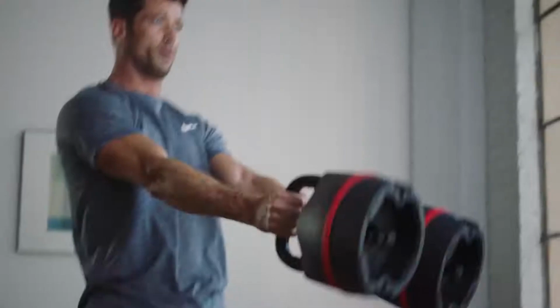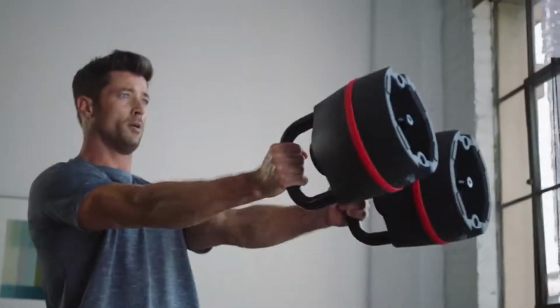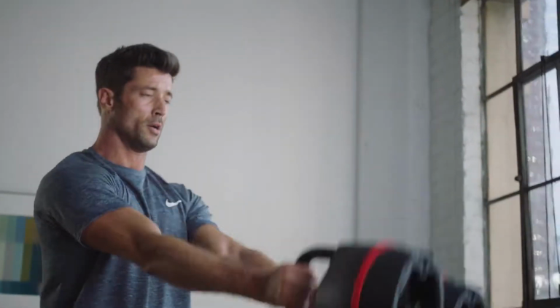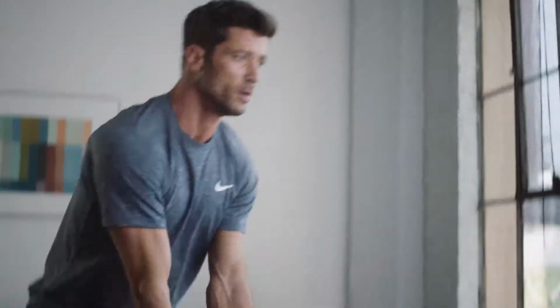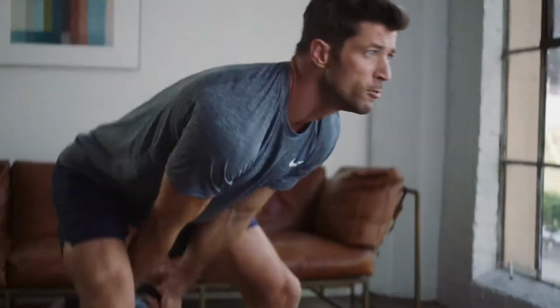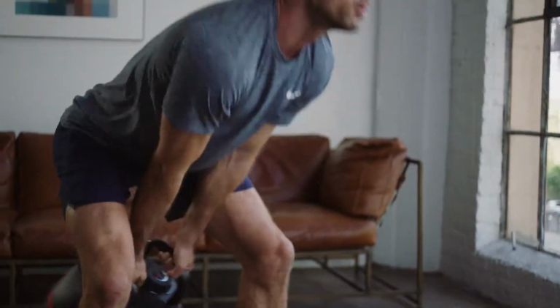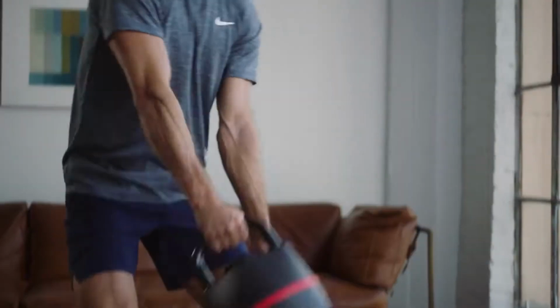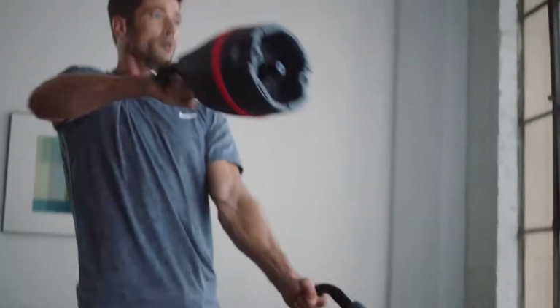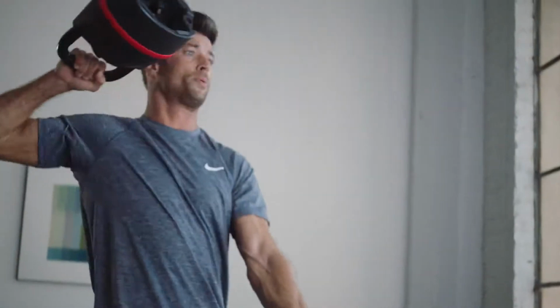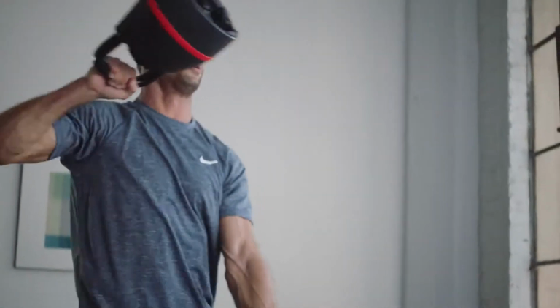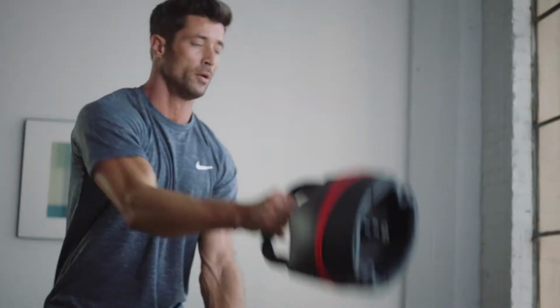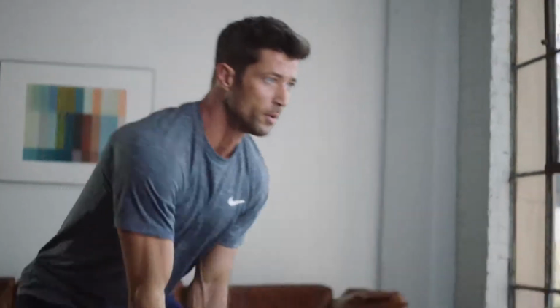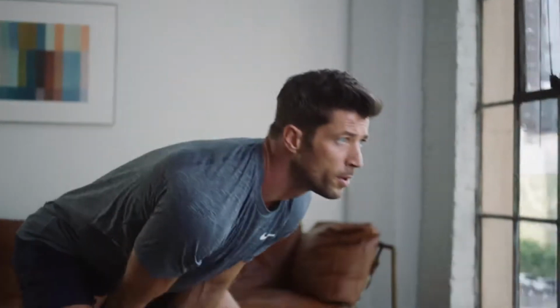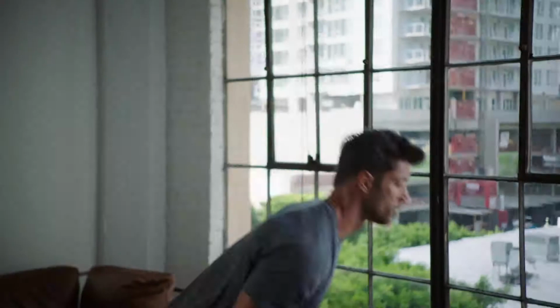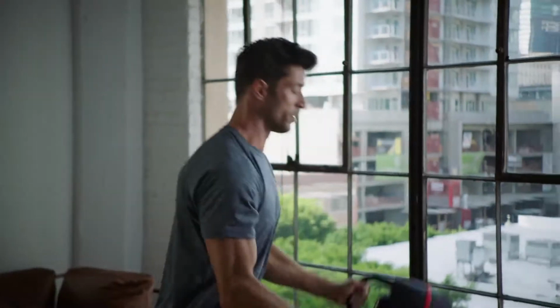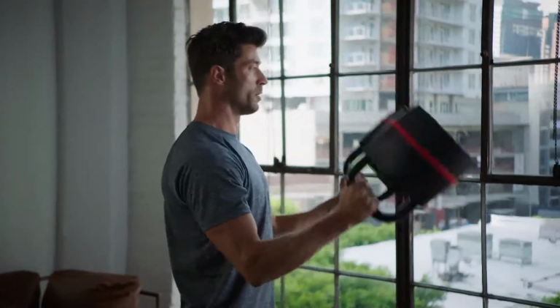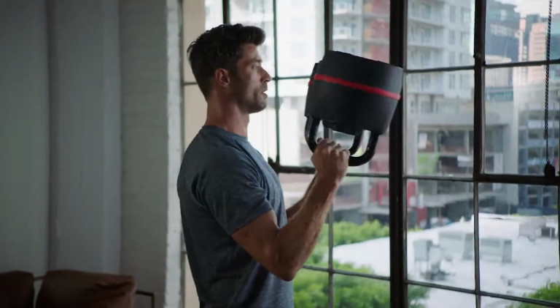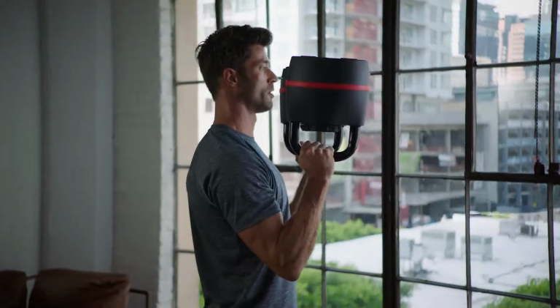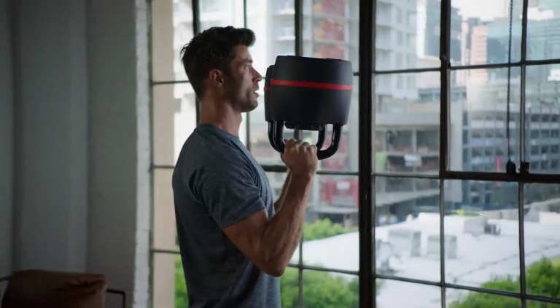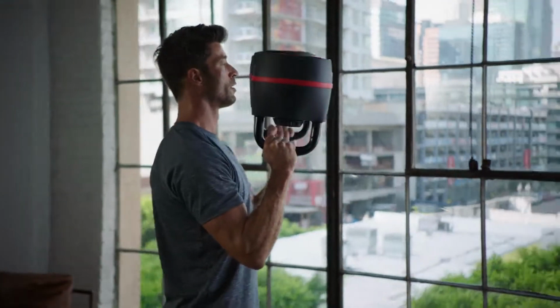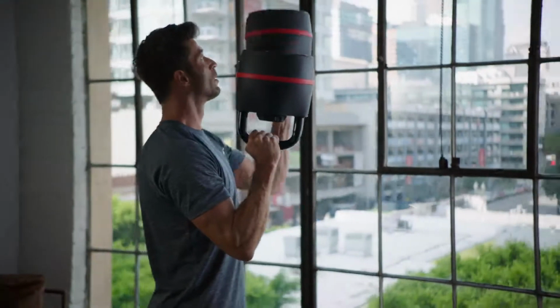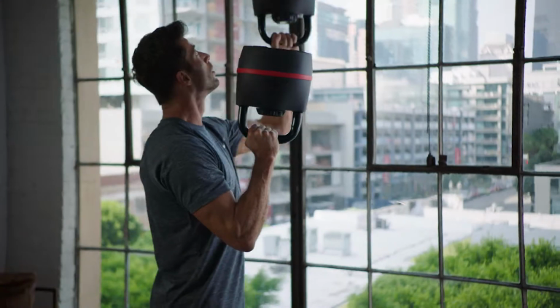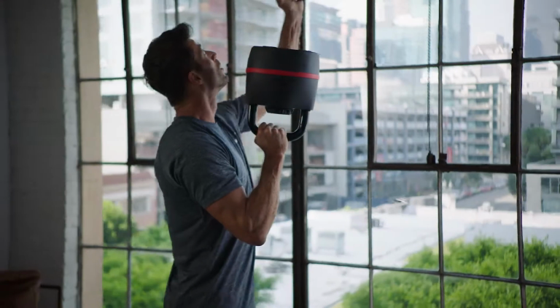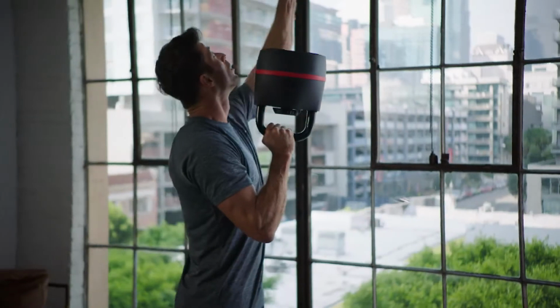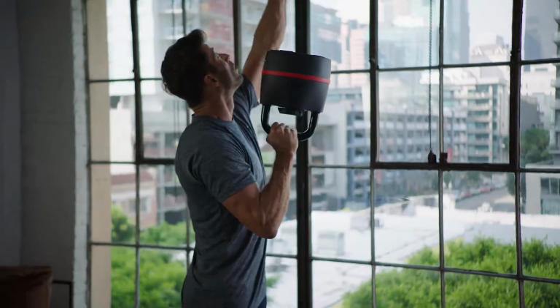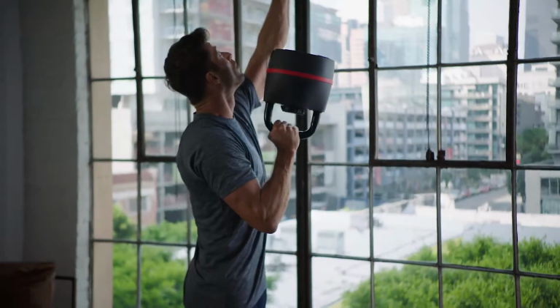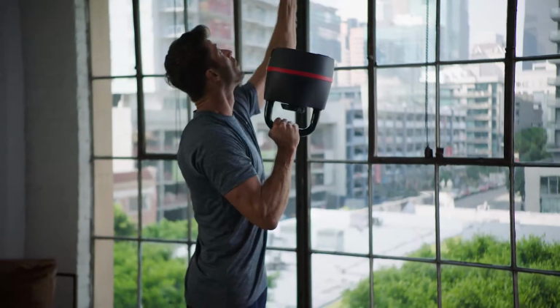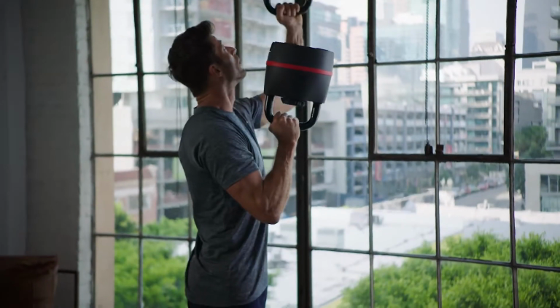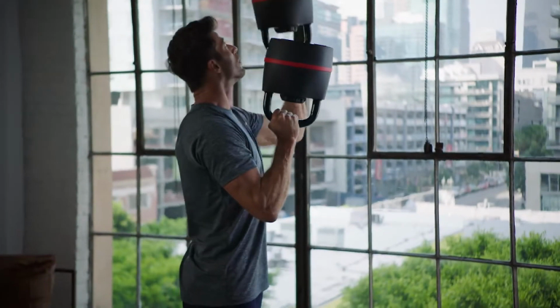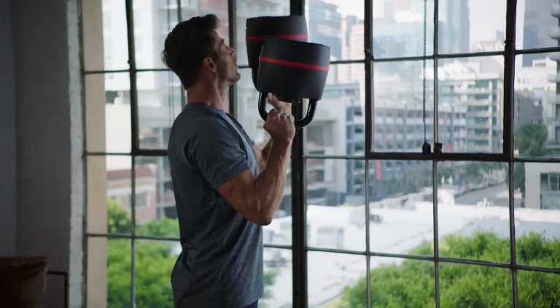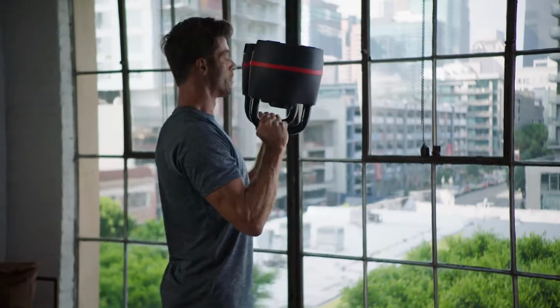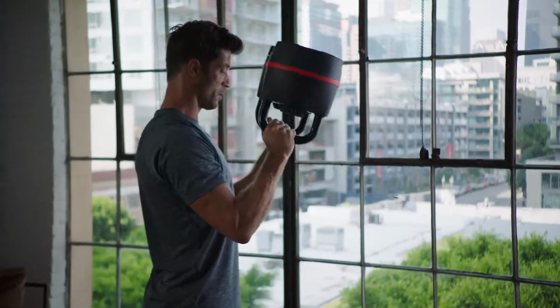Looking to experience your best results? Add two SelectTech 840 Kettlebells to your collection. You'll increase workout variety, balance technique, and overall strength.